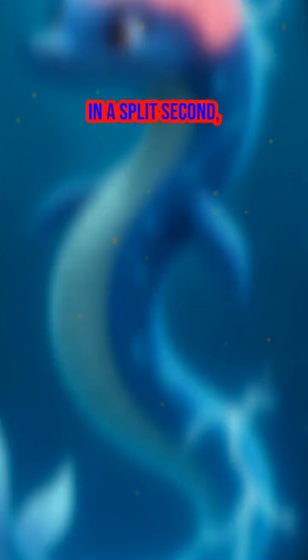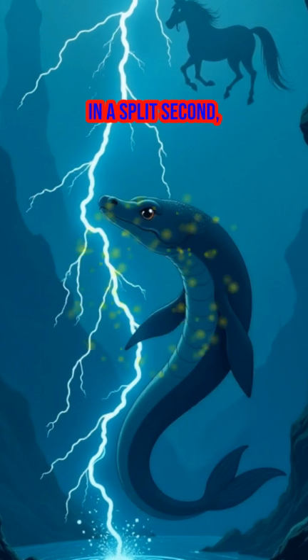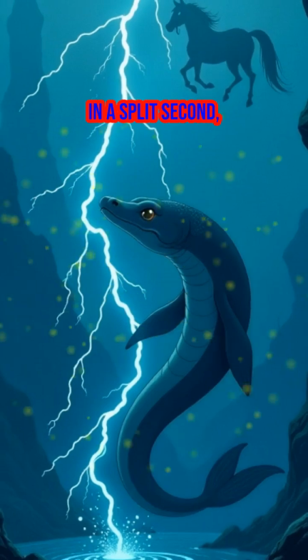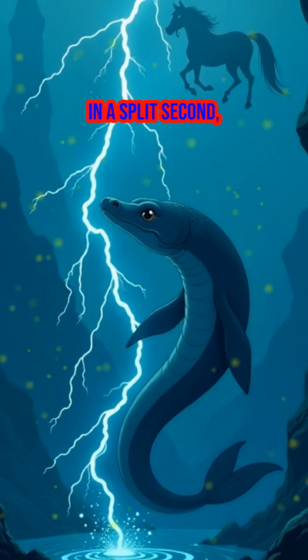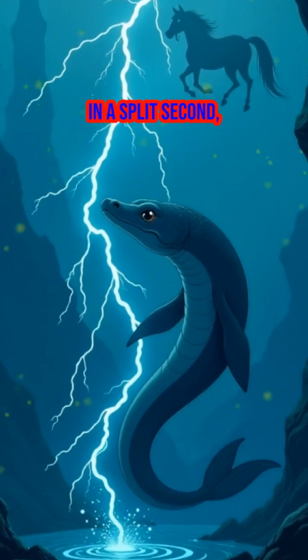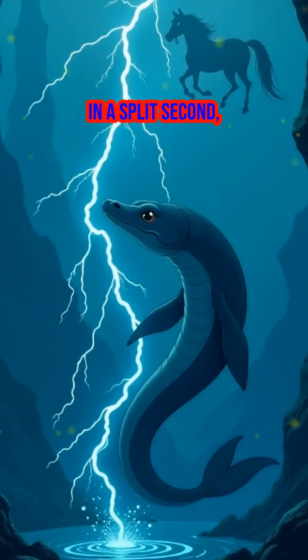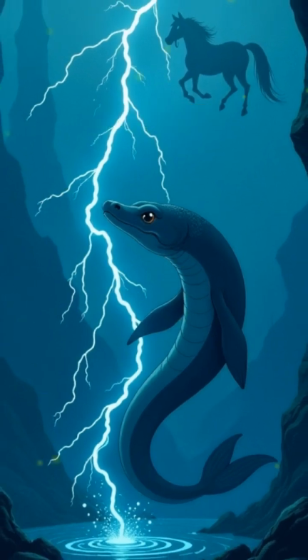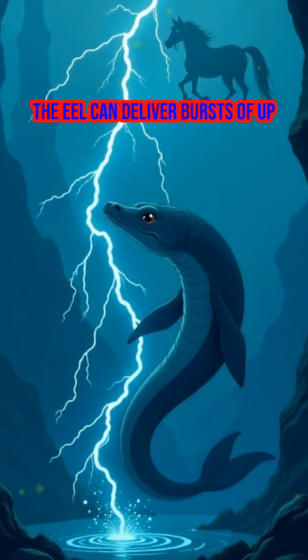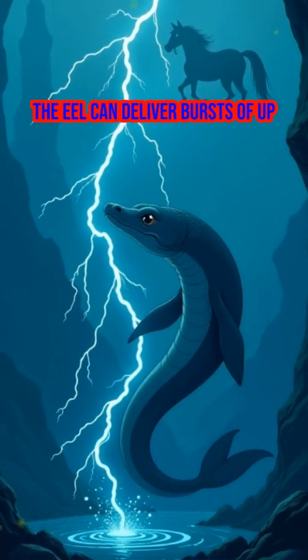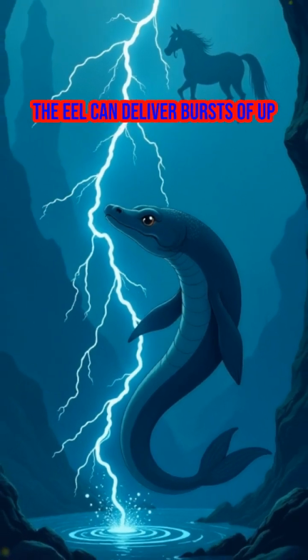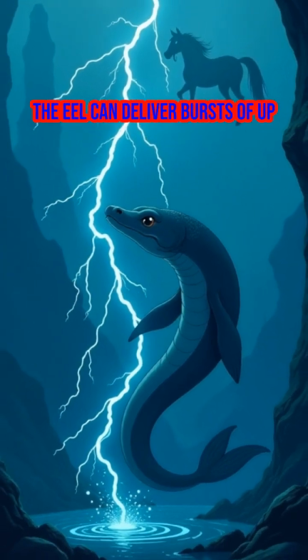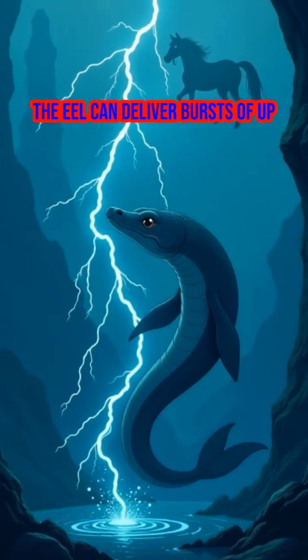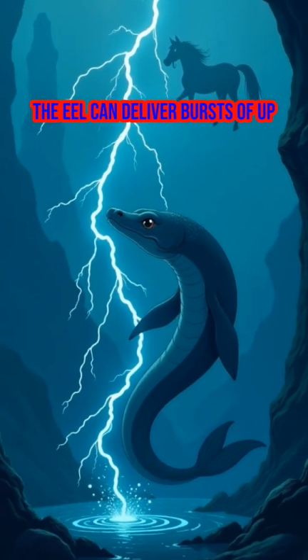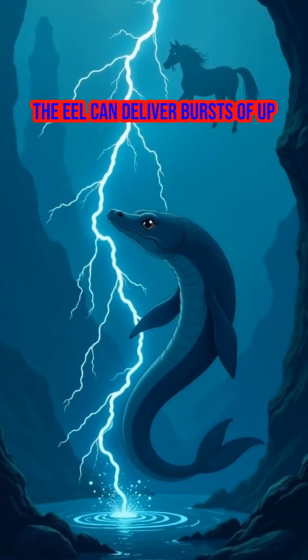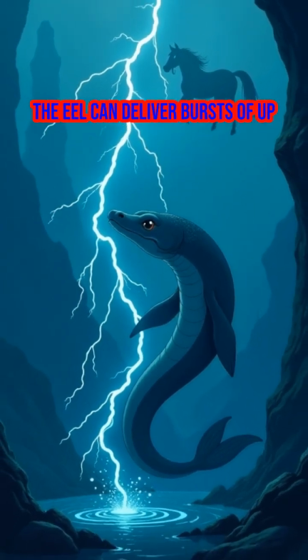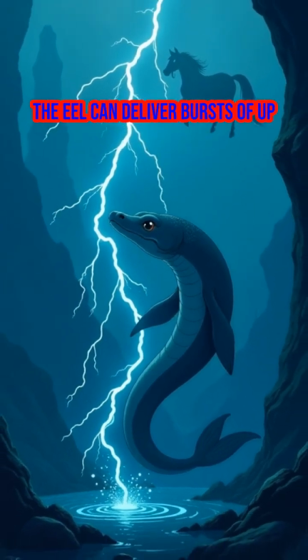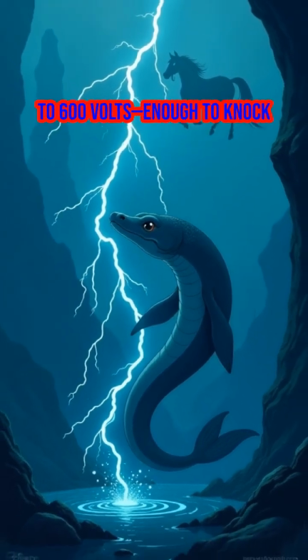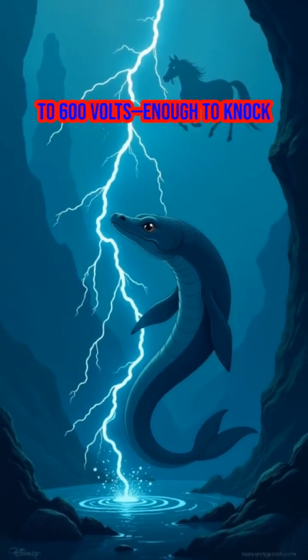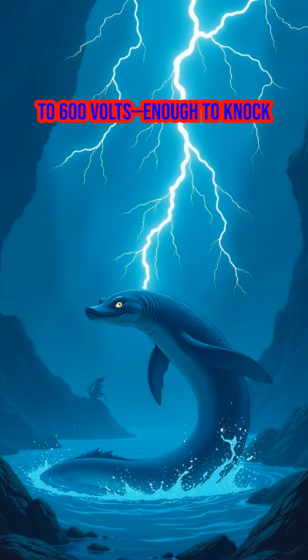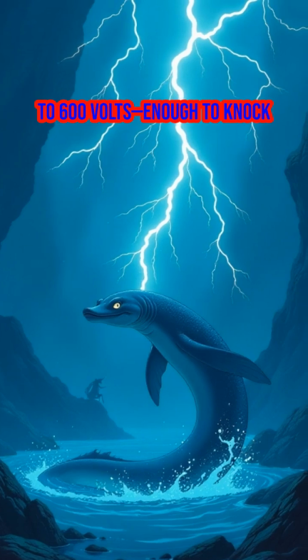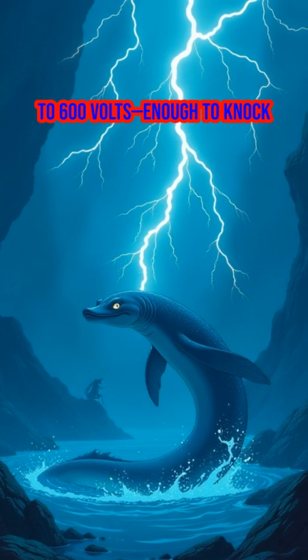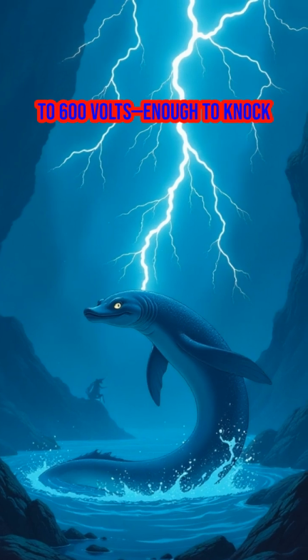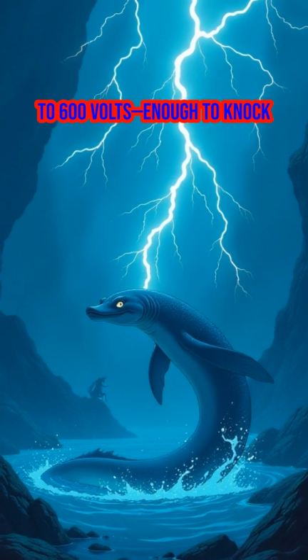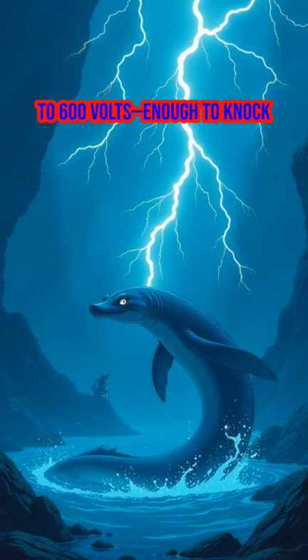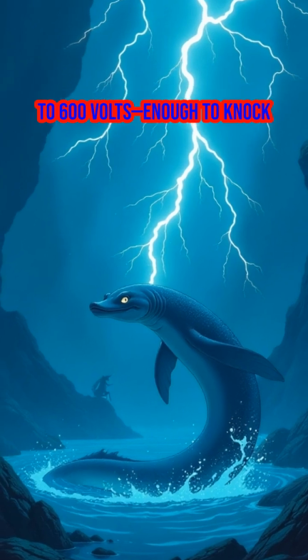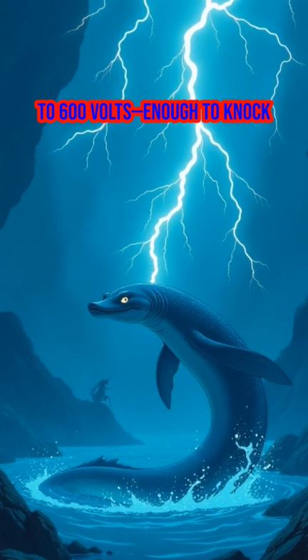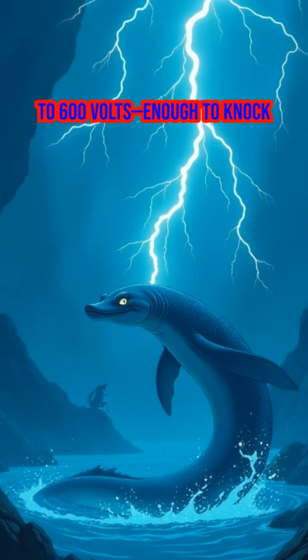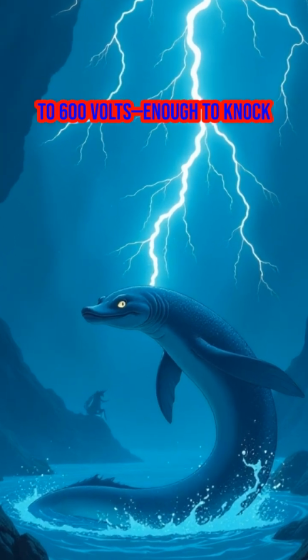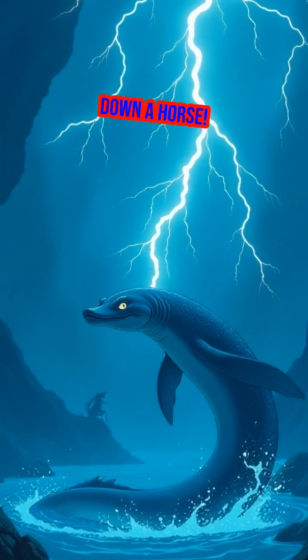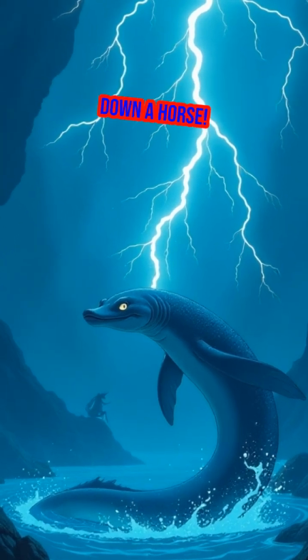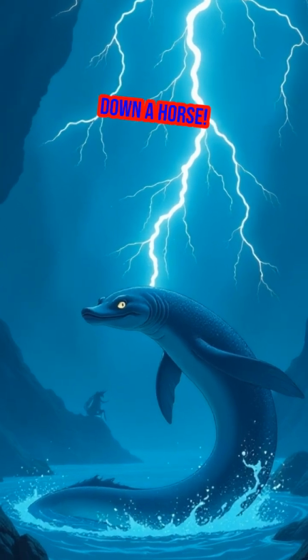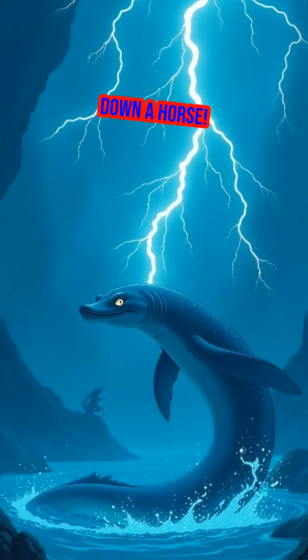In a split second, the eel can deliver bursts of up to 600 volts — enough to knock down a horse.